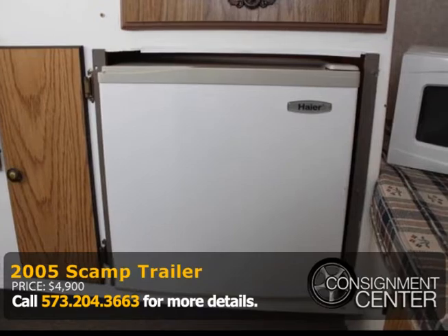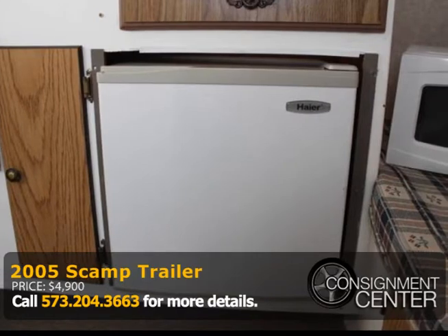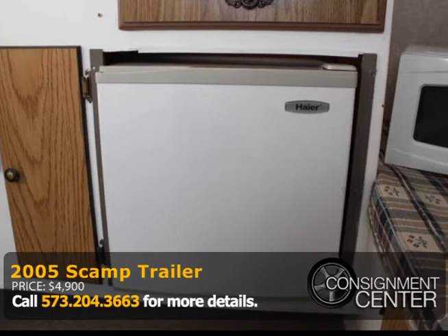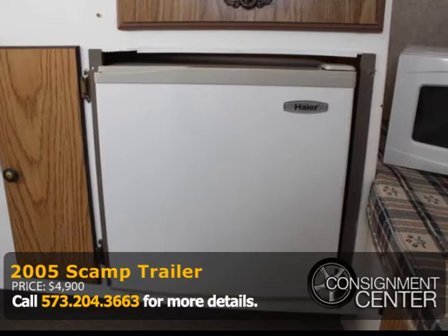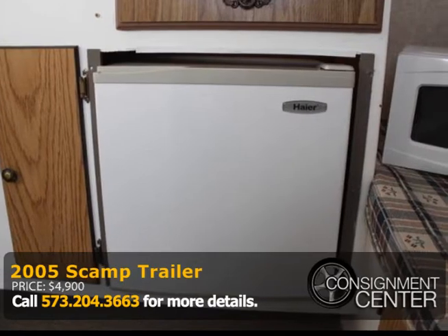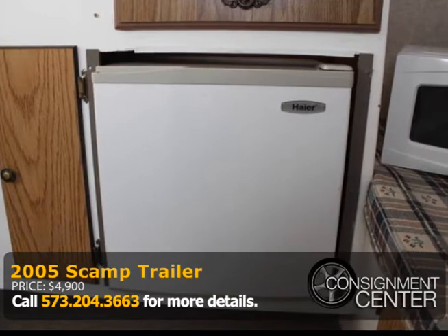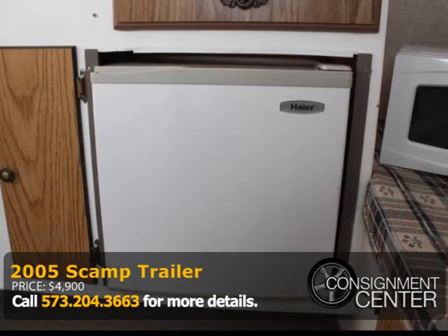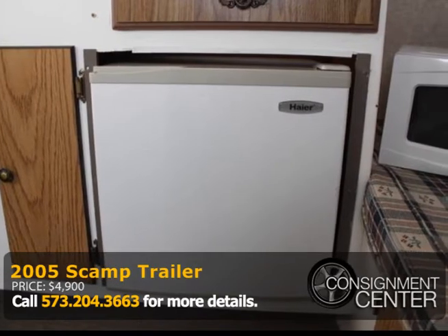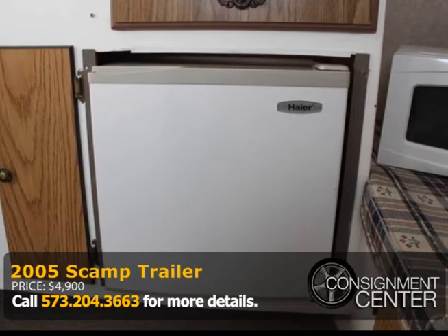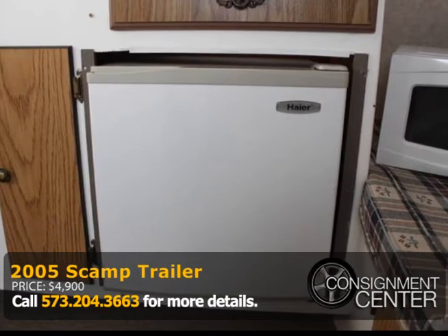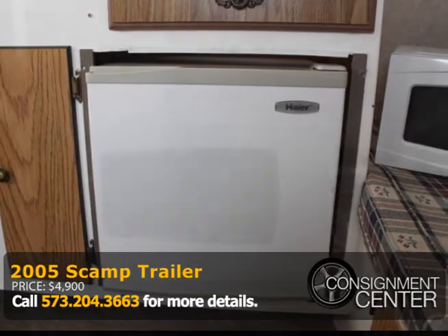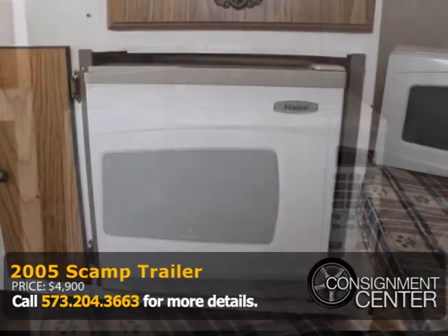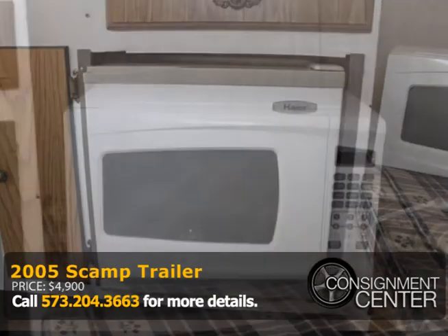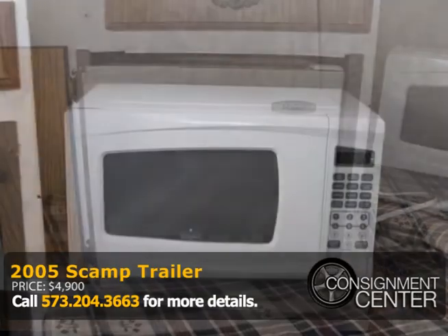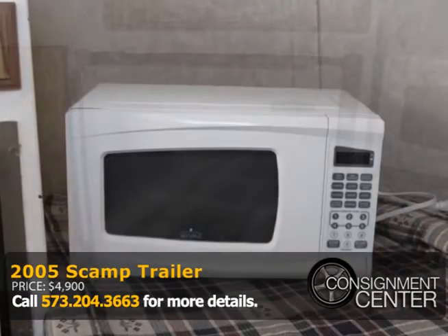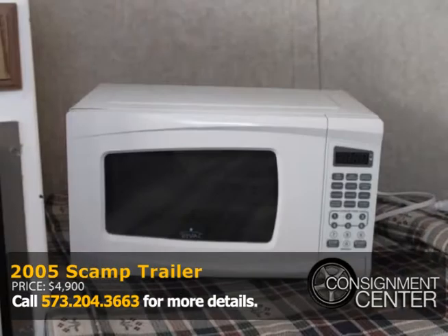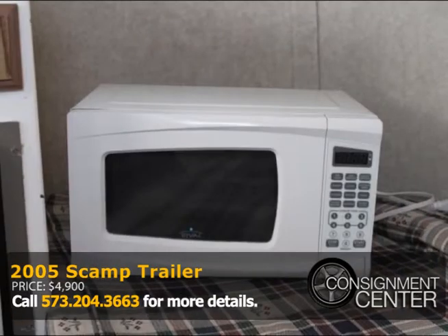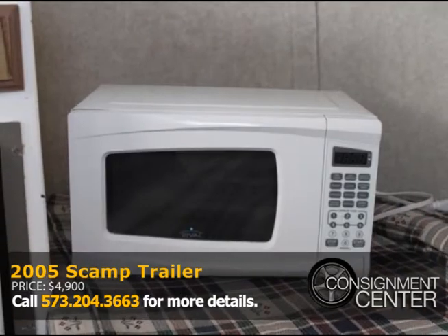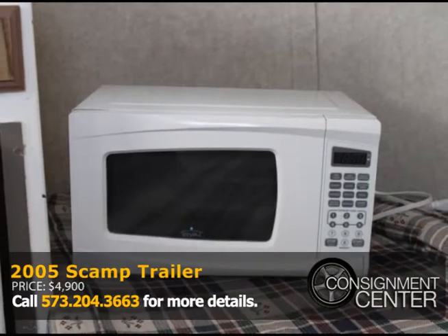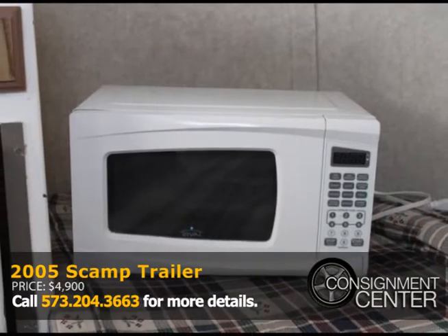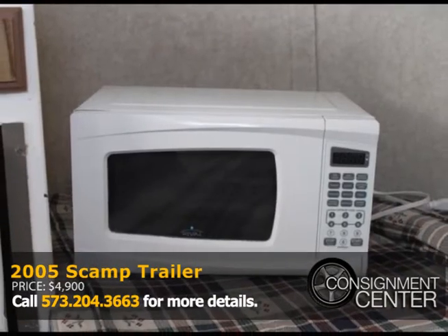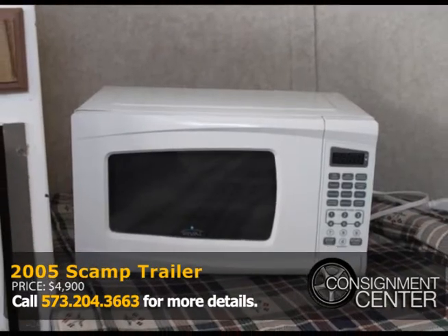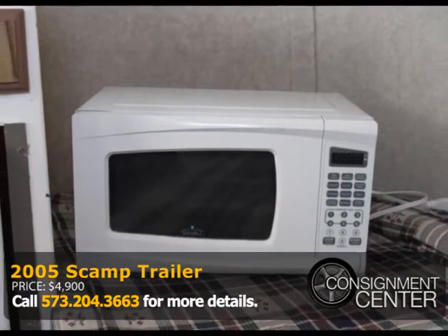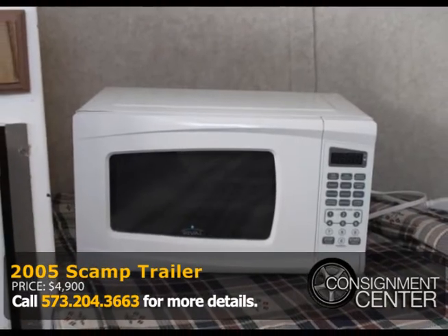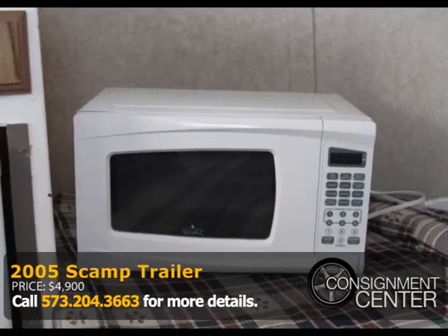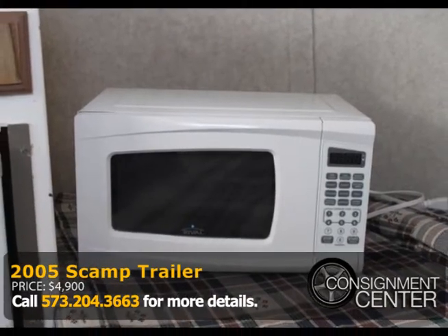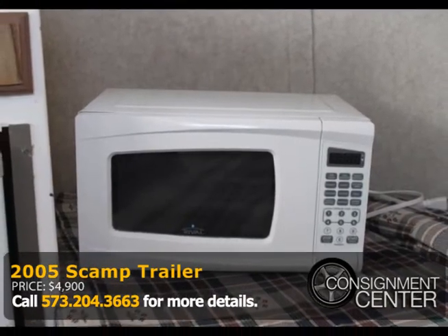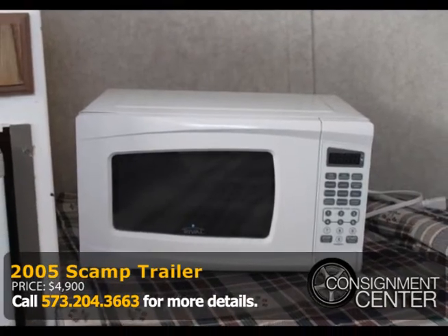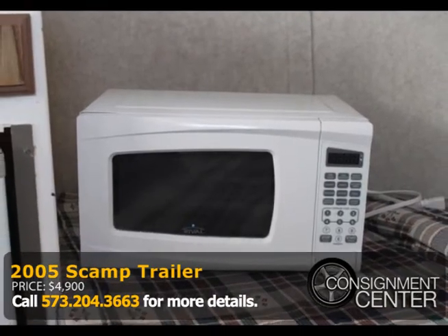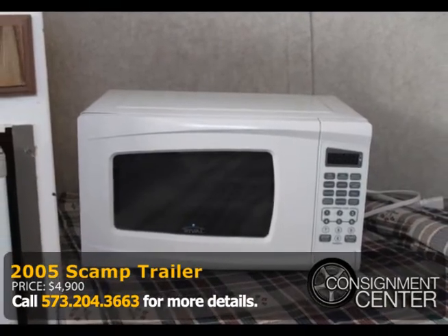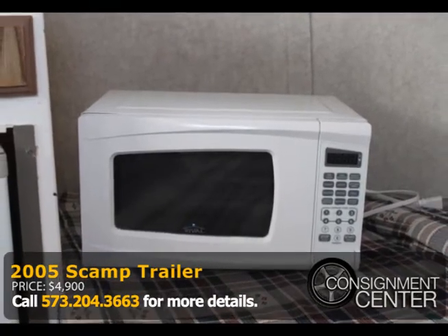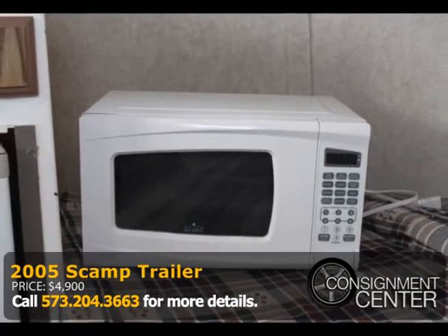For more details, give Crystal a call at 573-204-3663.